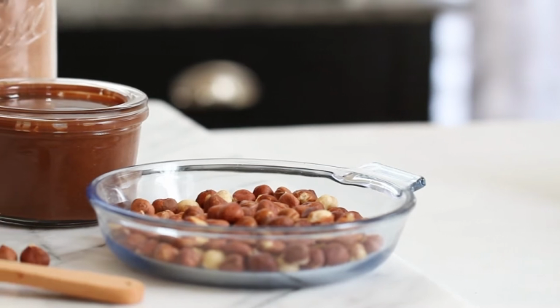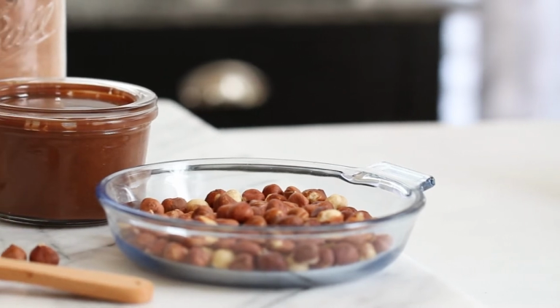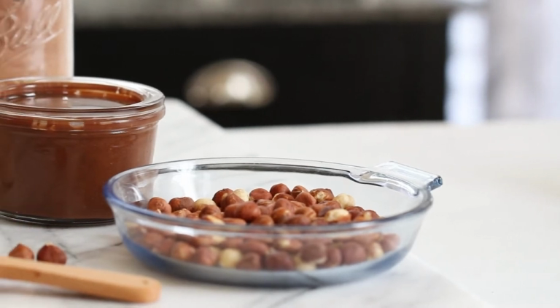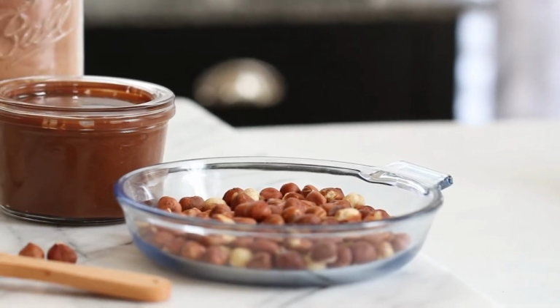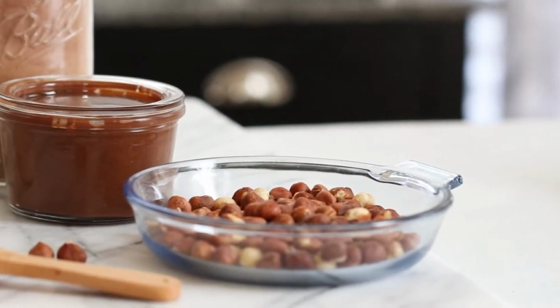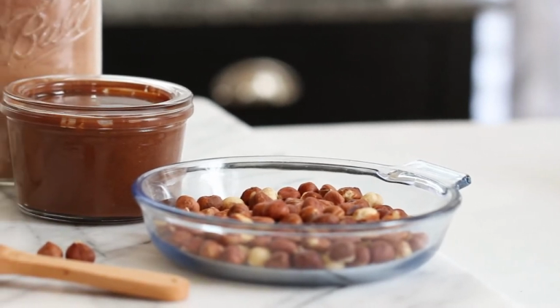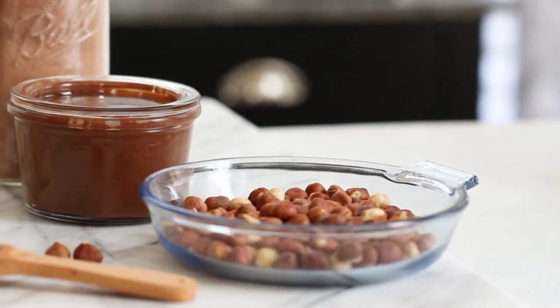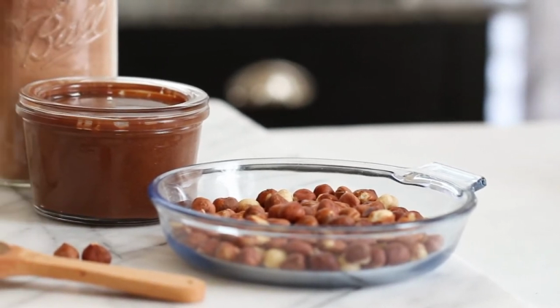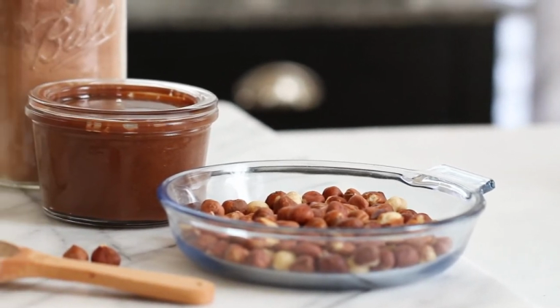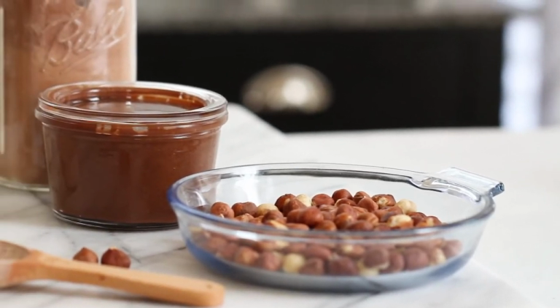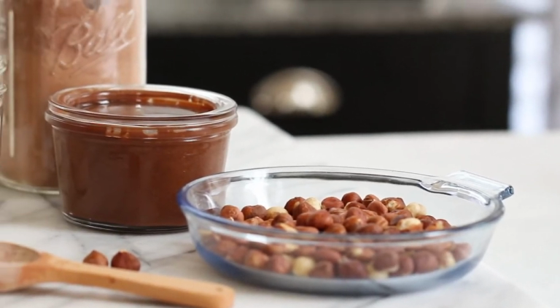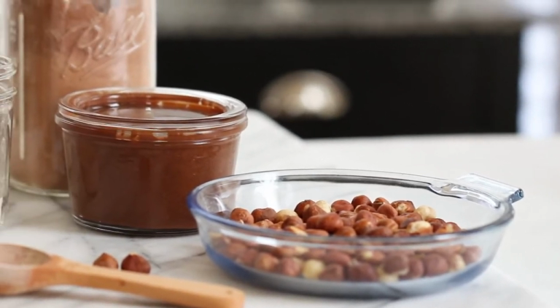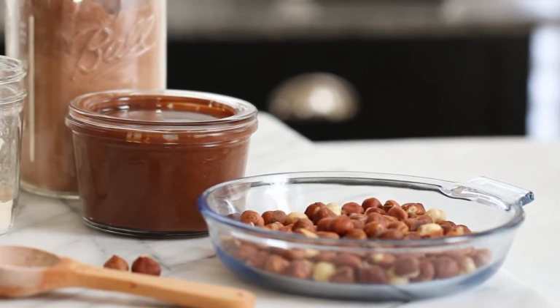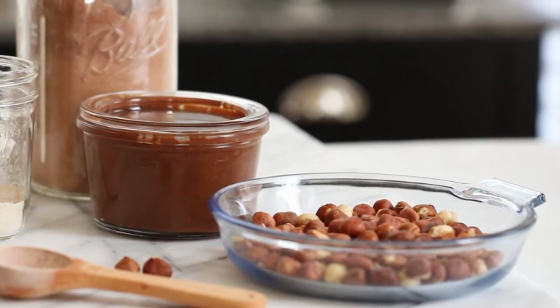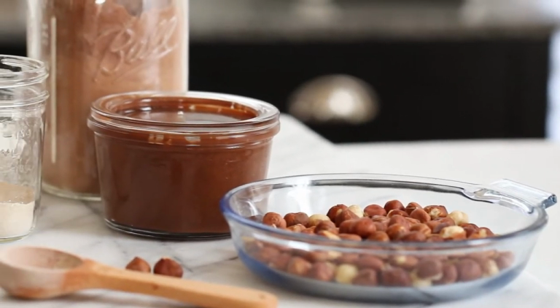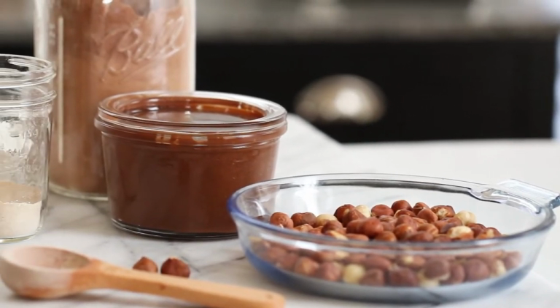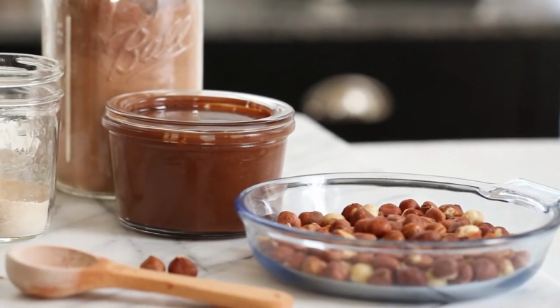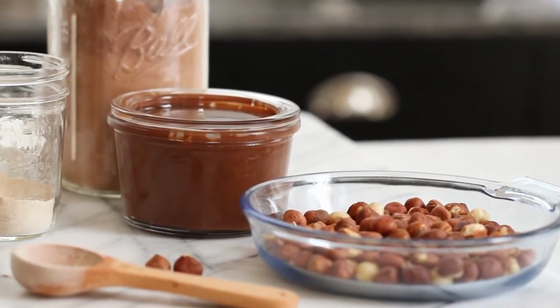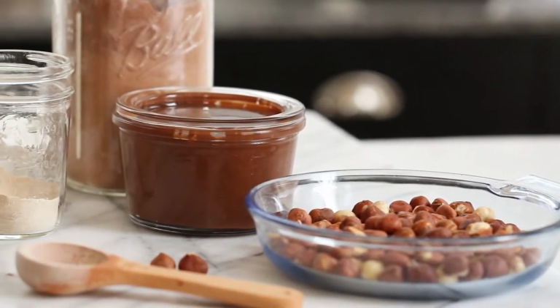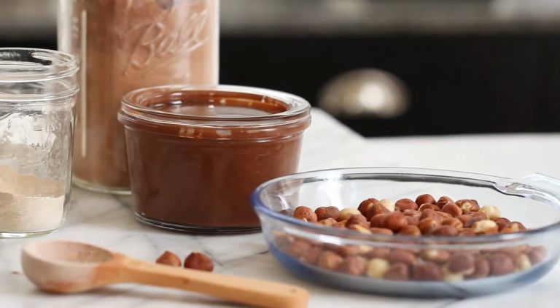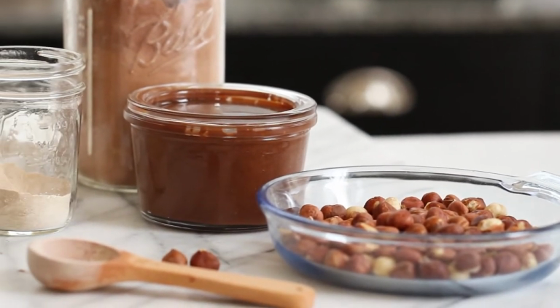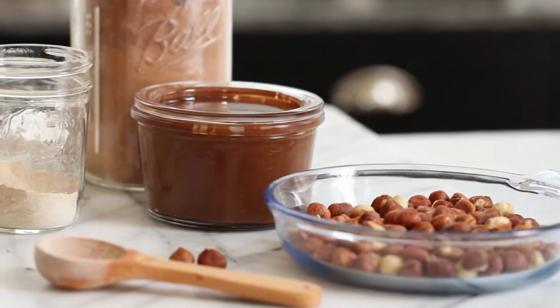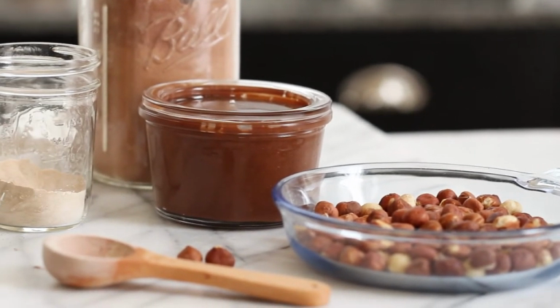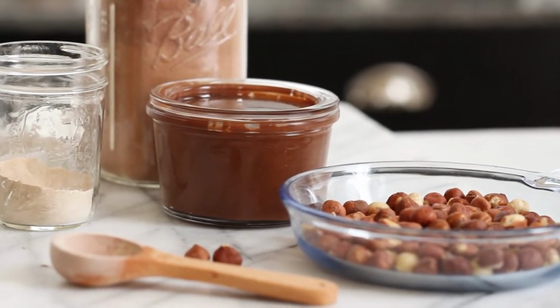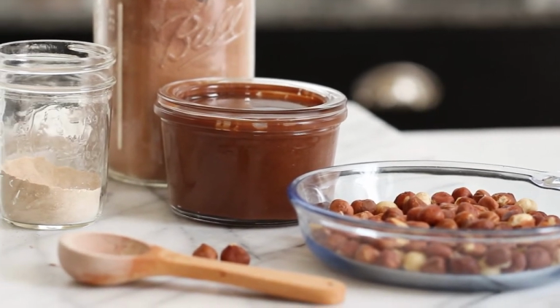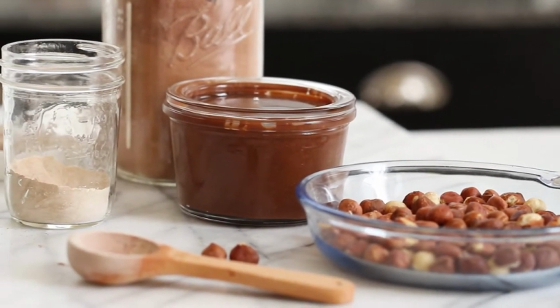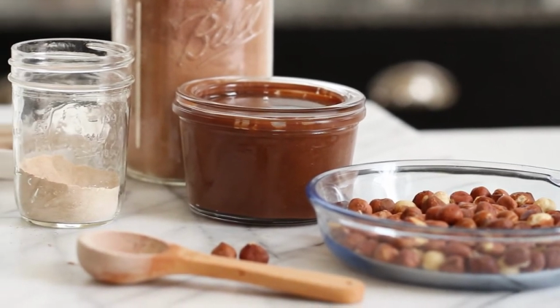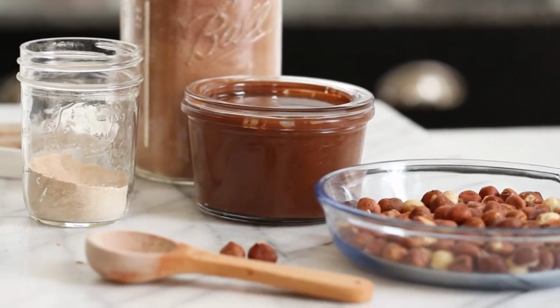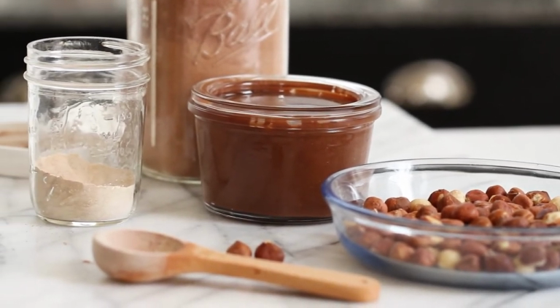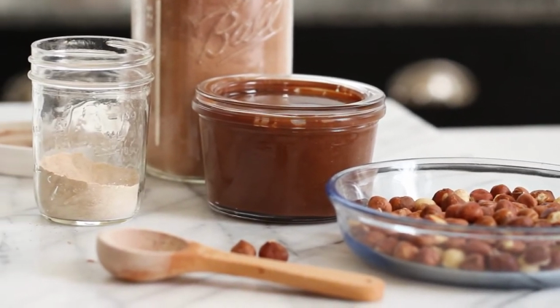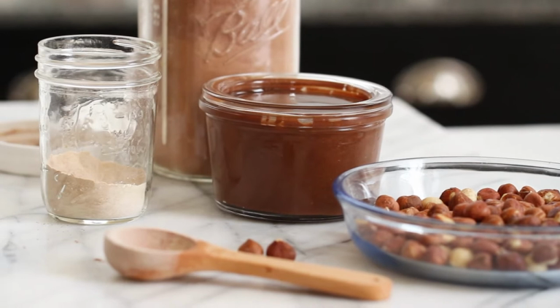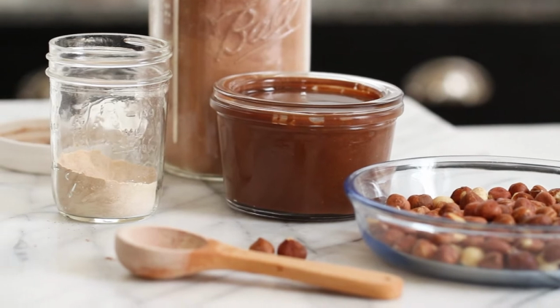Roasted hazelnuts, cacao powder, and coconut sugar. Let's get started.